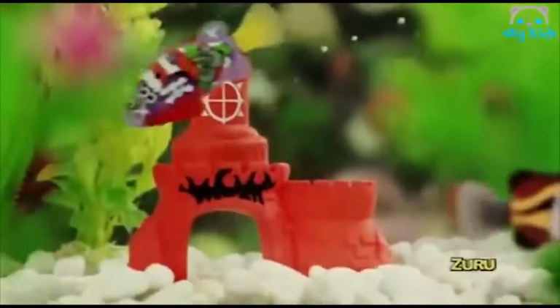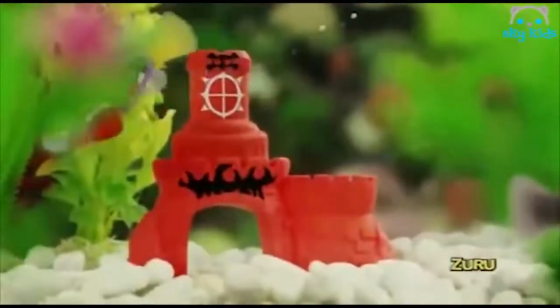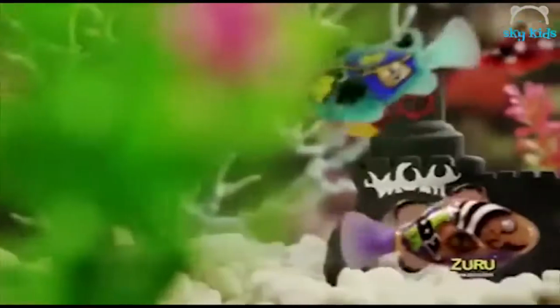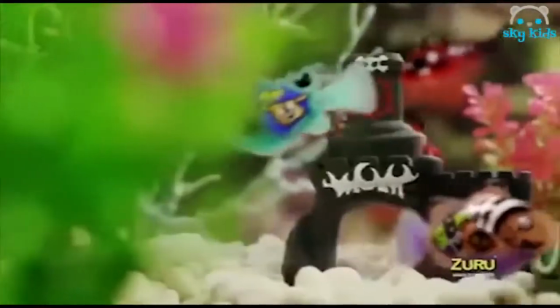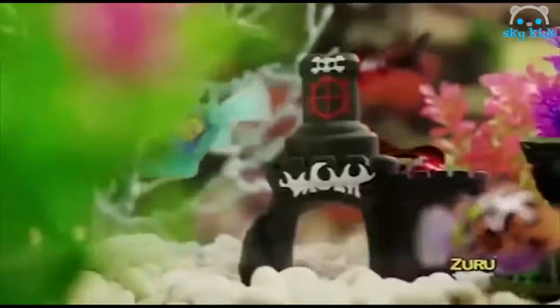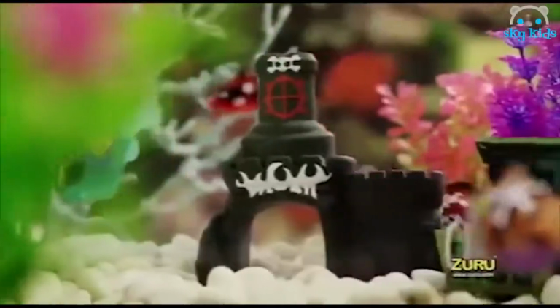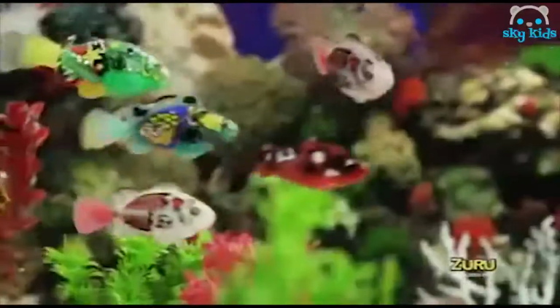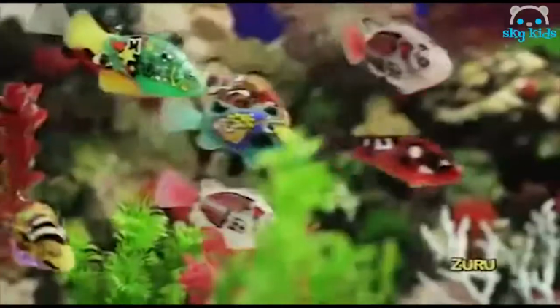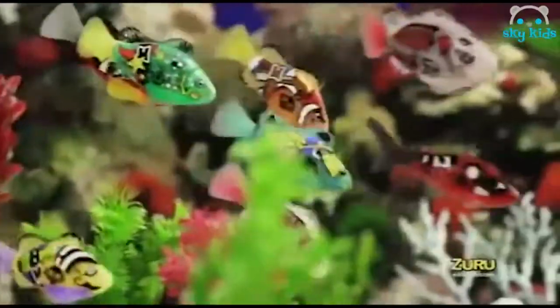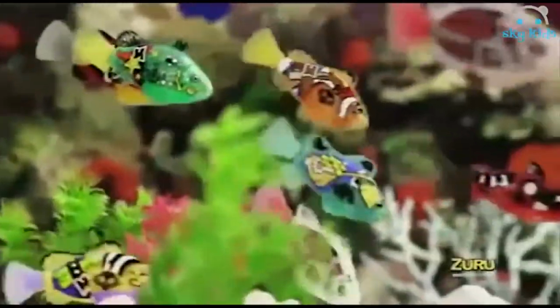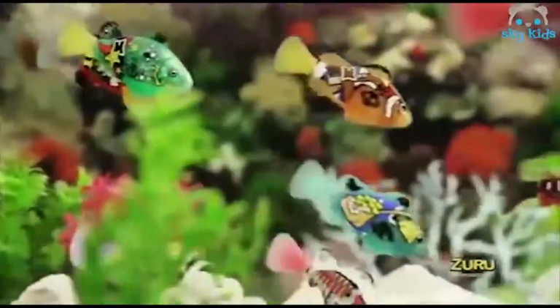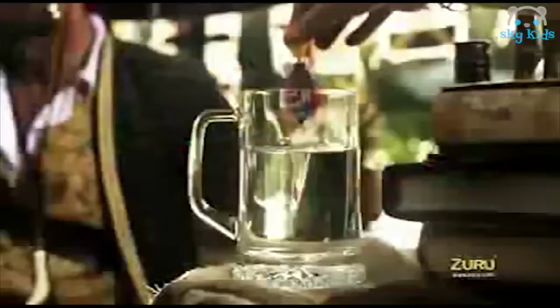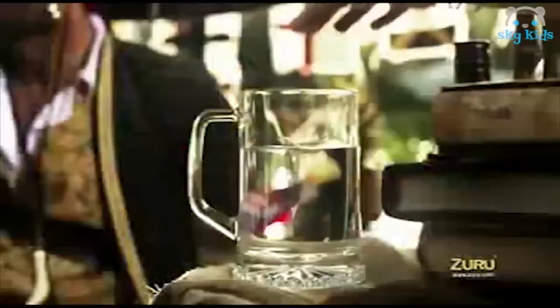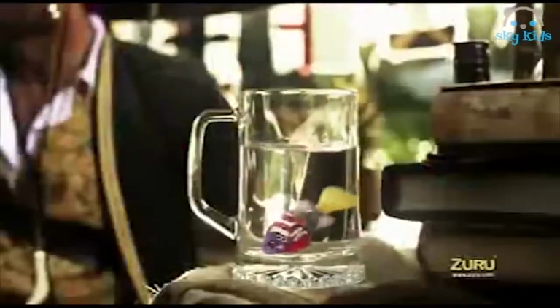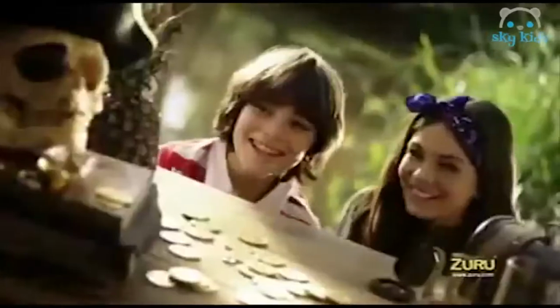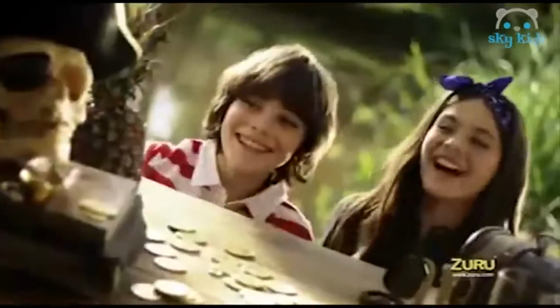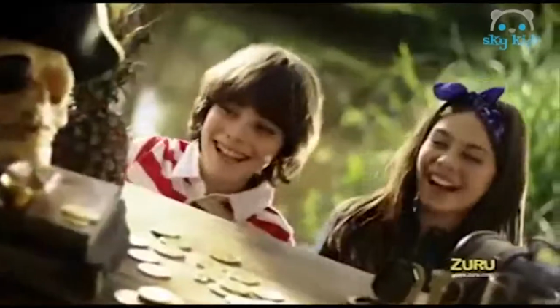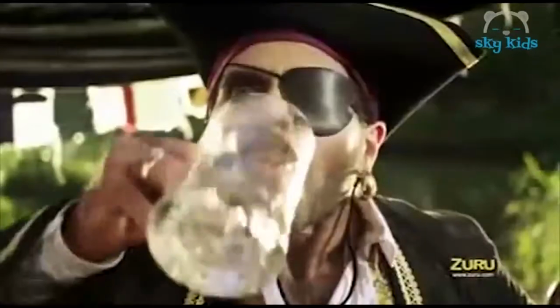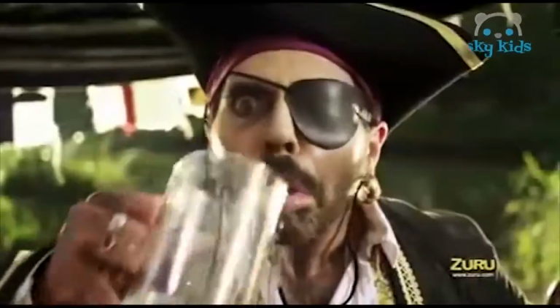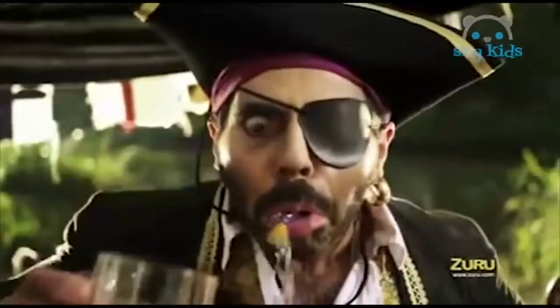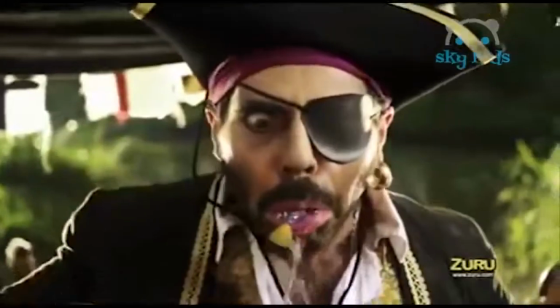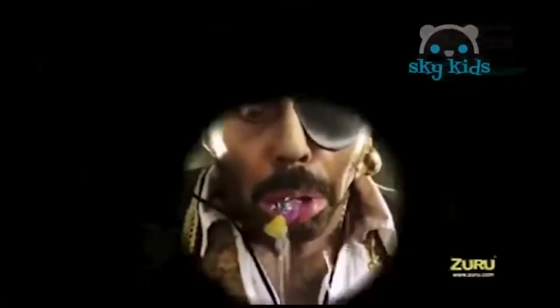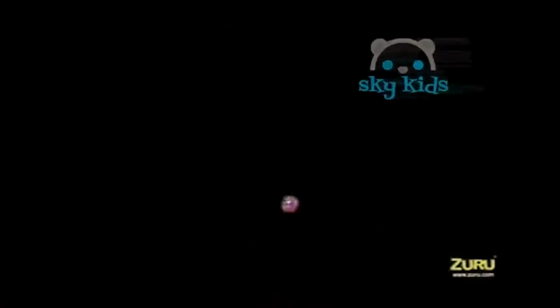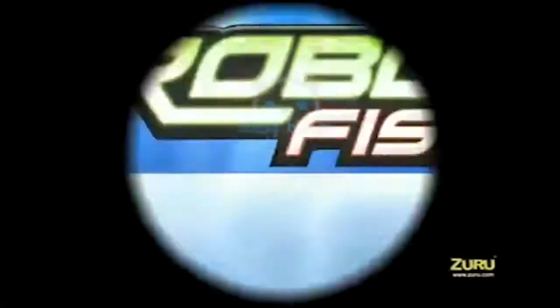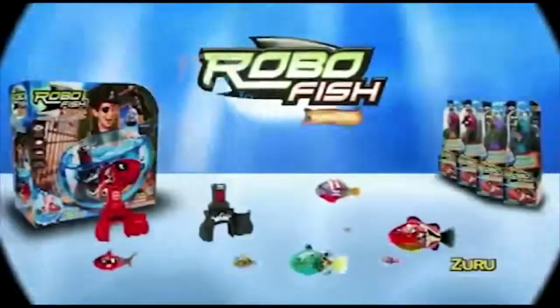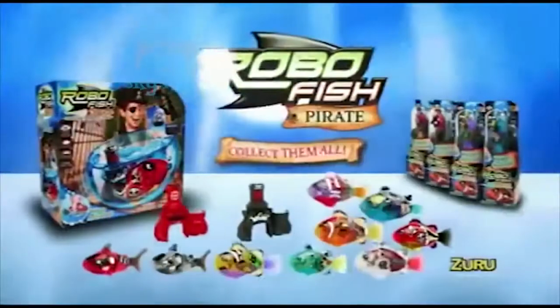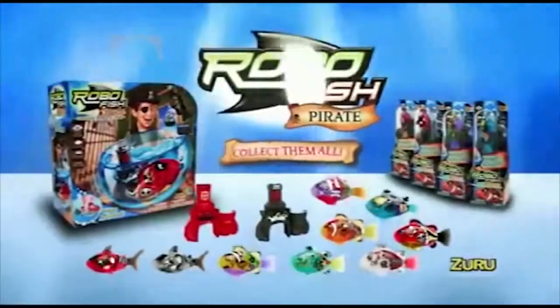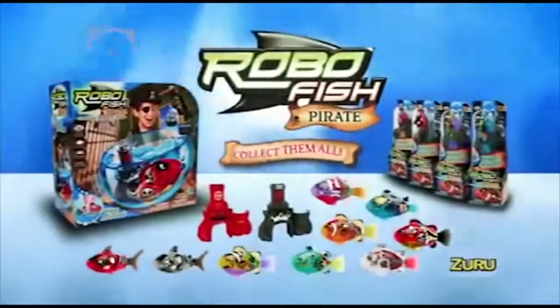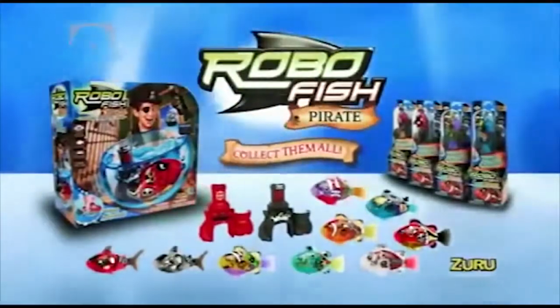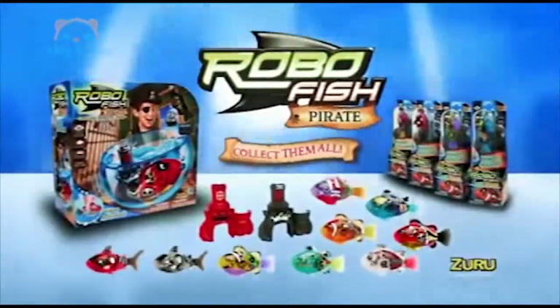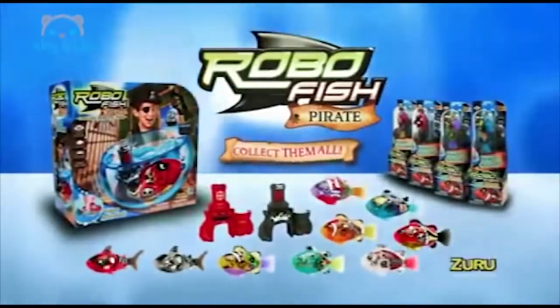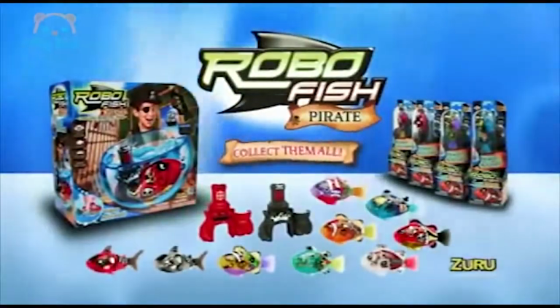Moving from side to side, they'll dip and dive like they're alive! The thieving pirate will be in for a big surprise! RoboFish Pirates, each sold separately from Zuru!